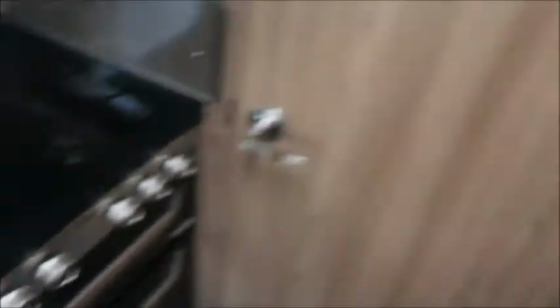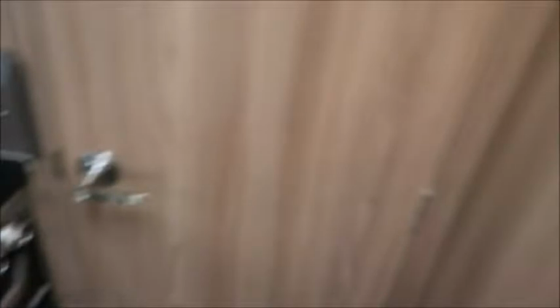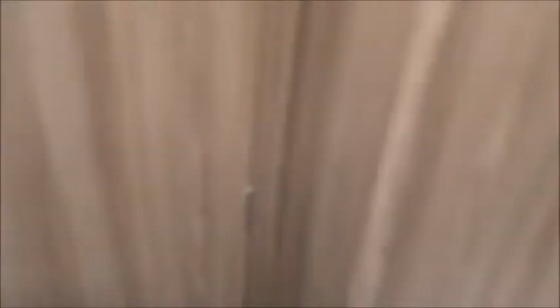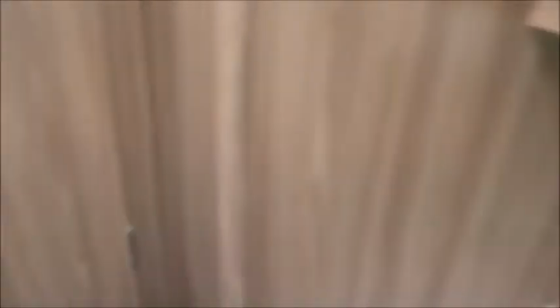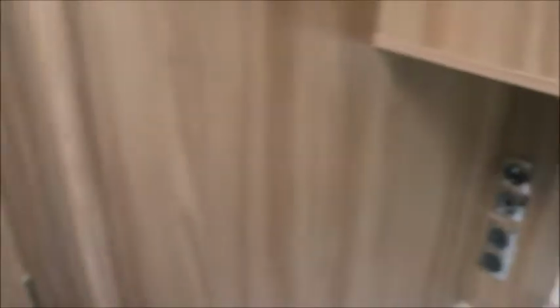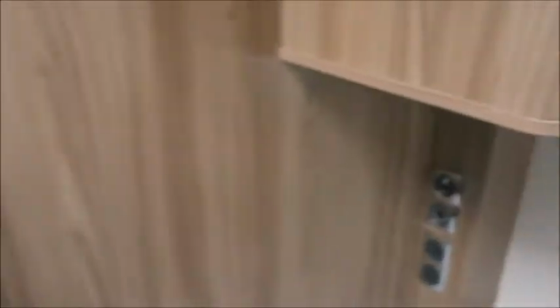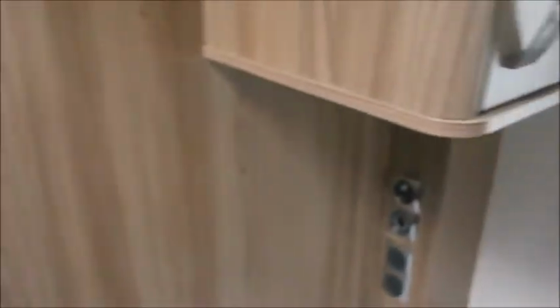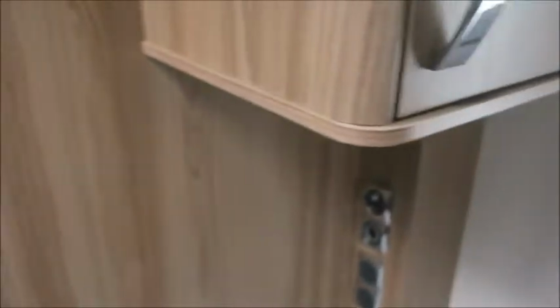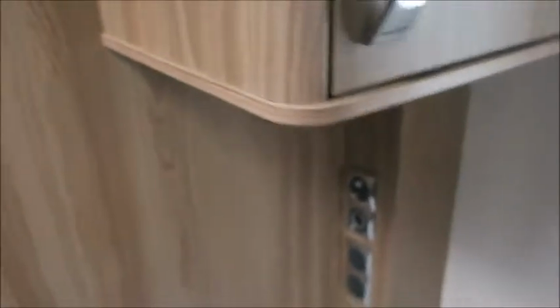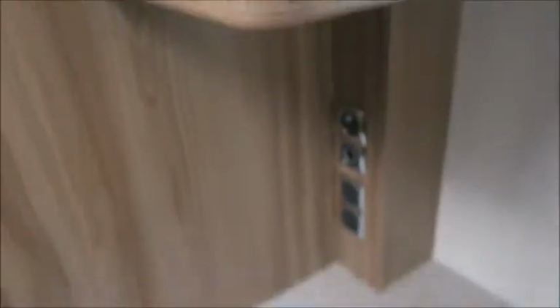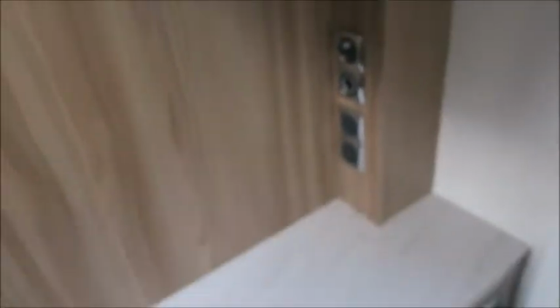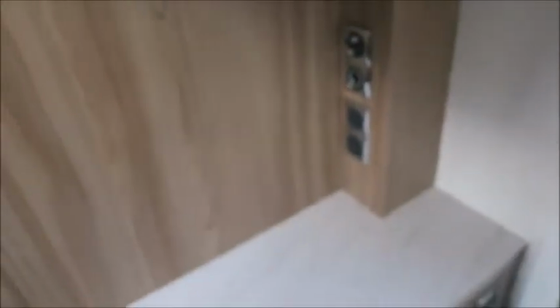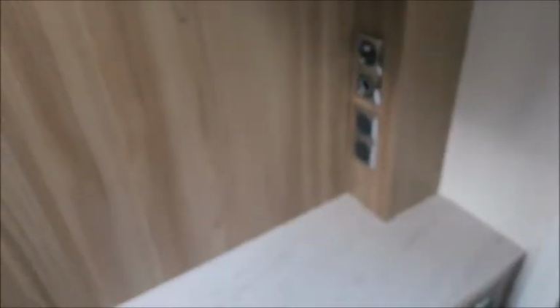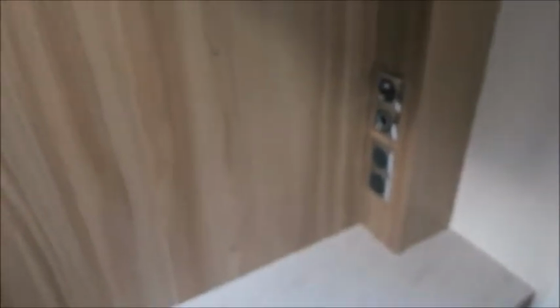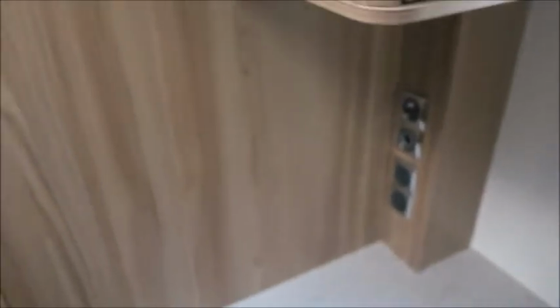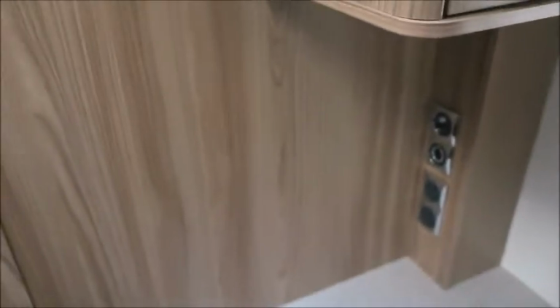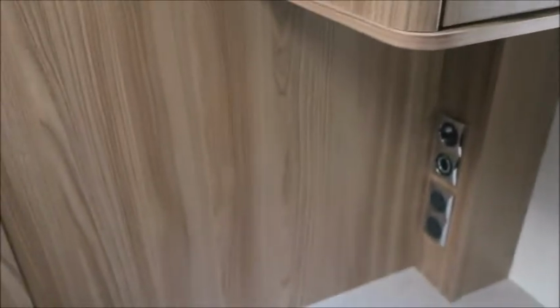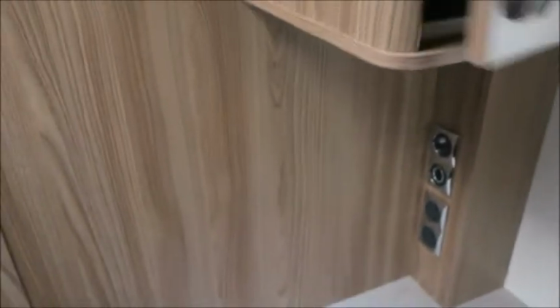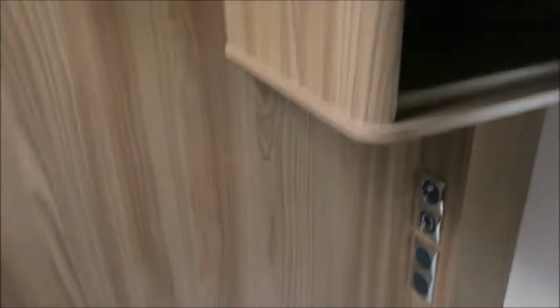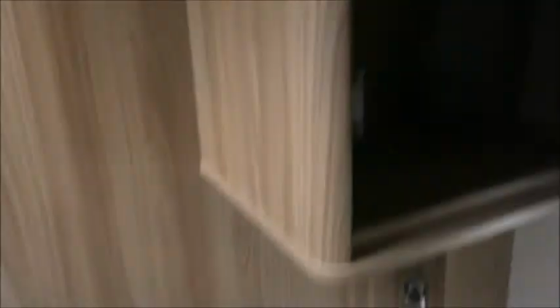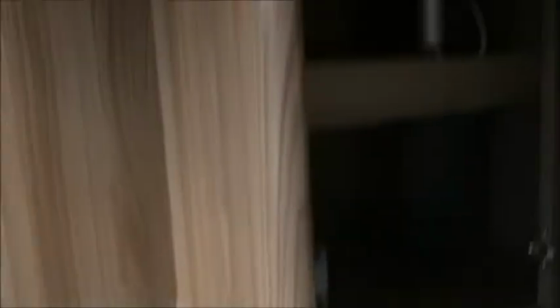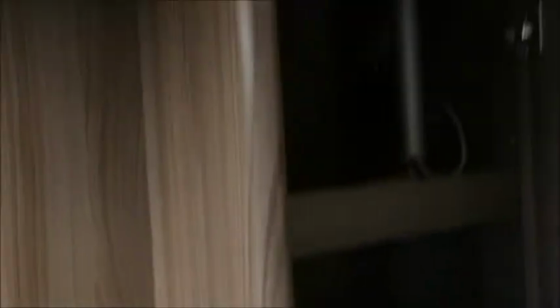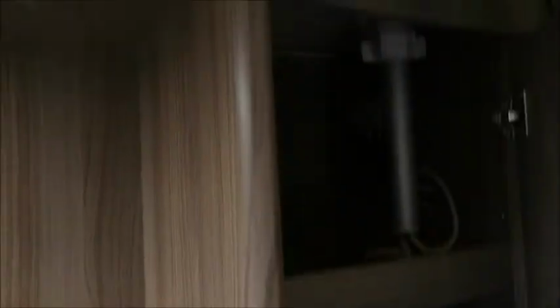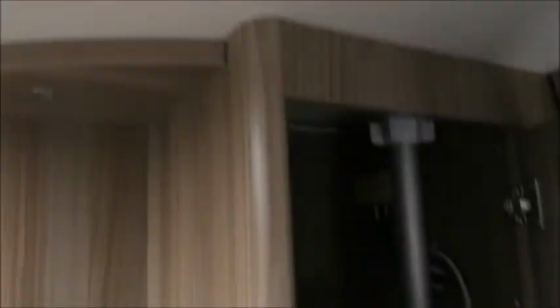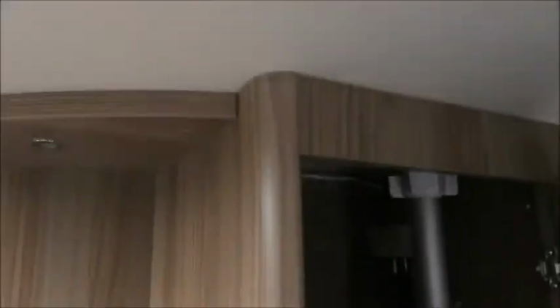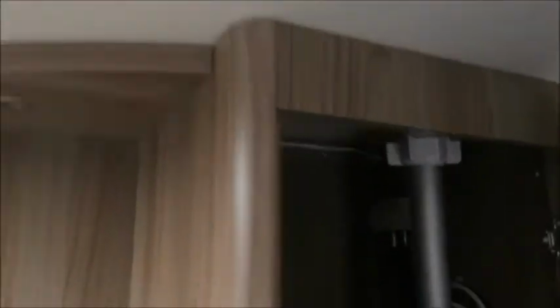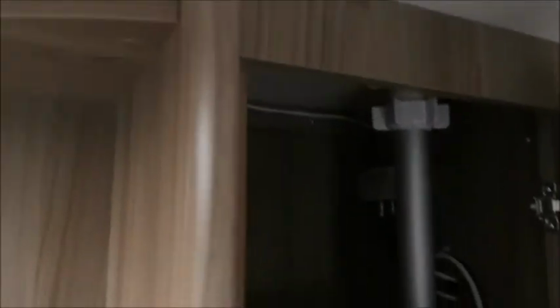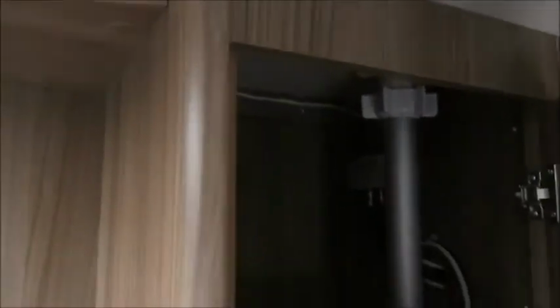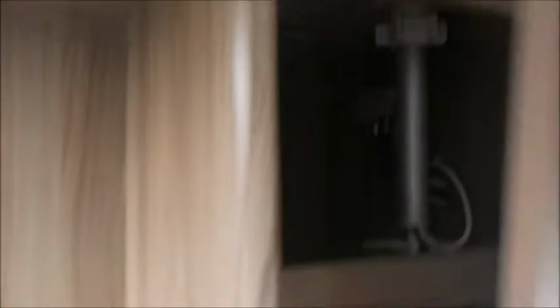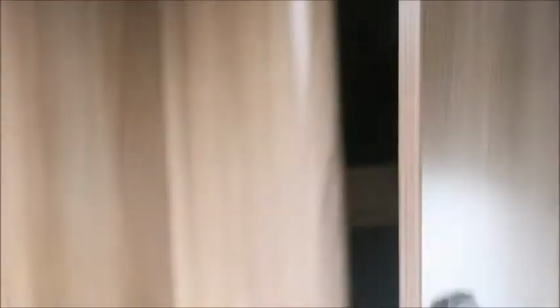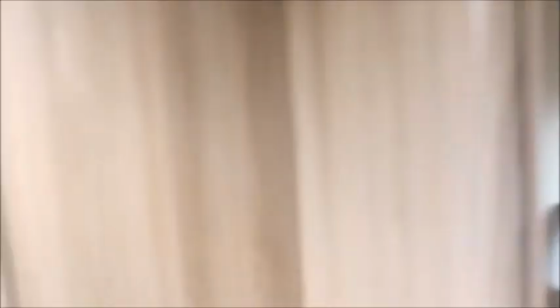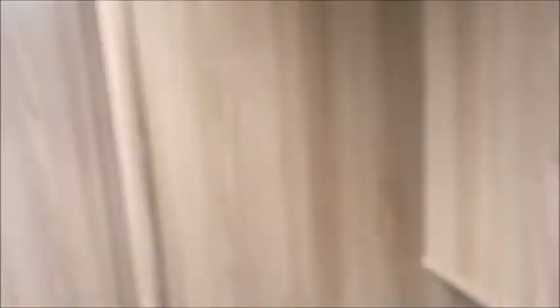Over here we've got a good space for a TV, with an extra compartment housing our TV aerial.